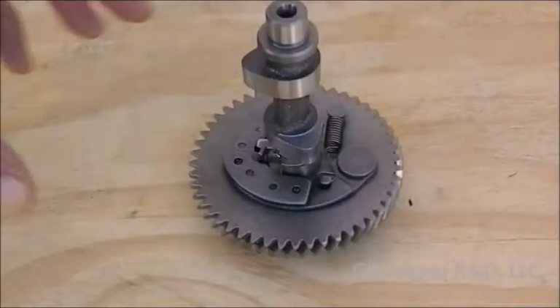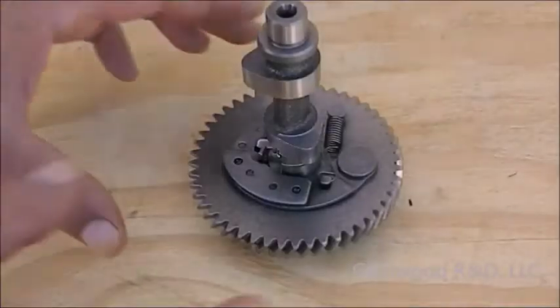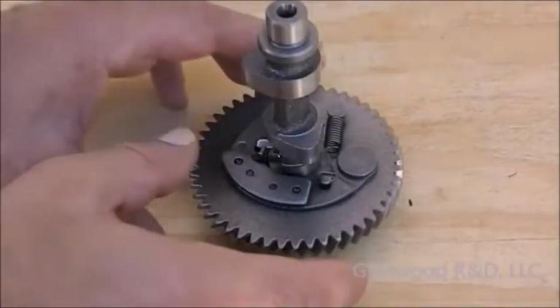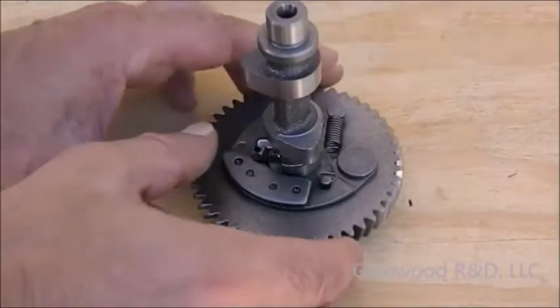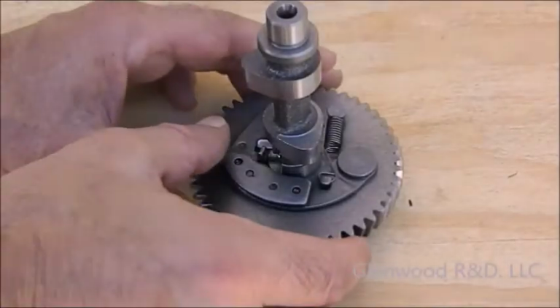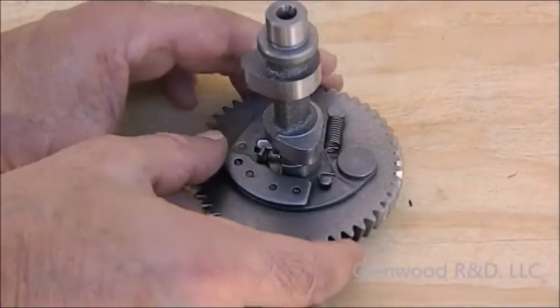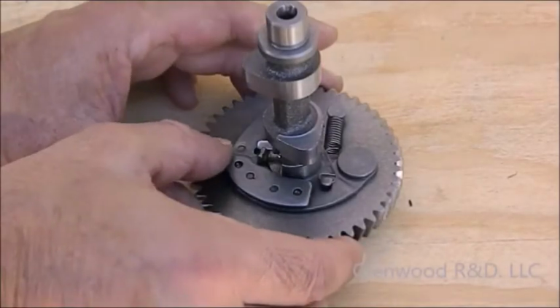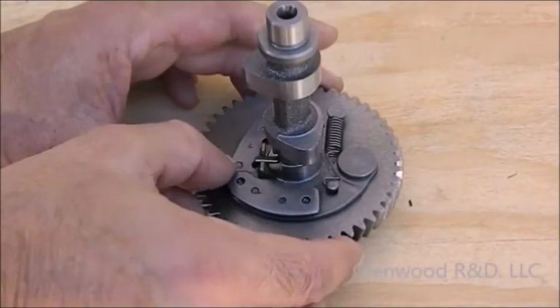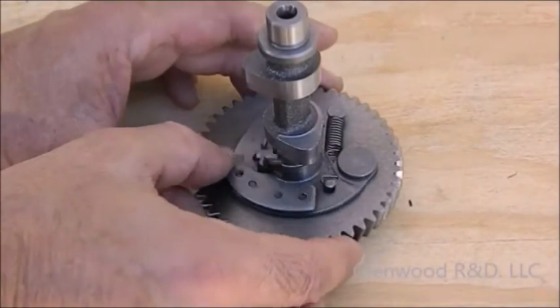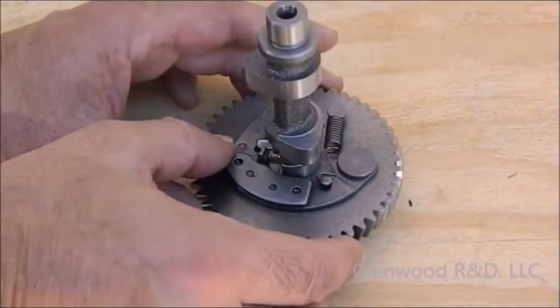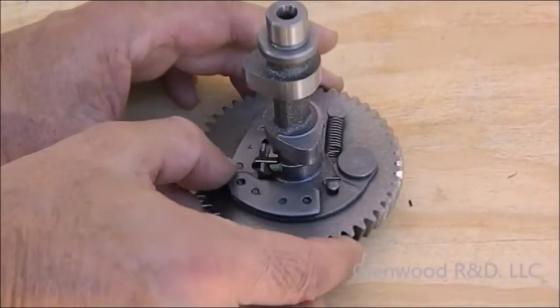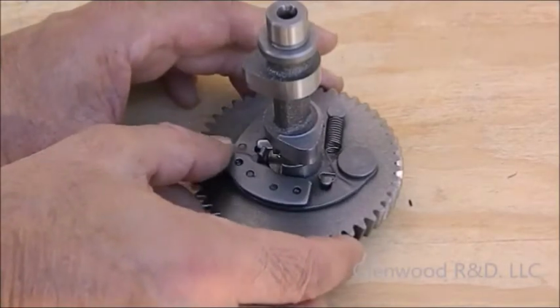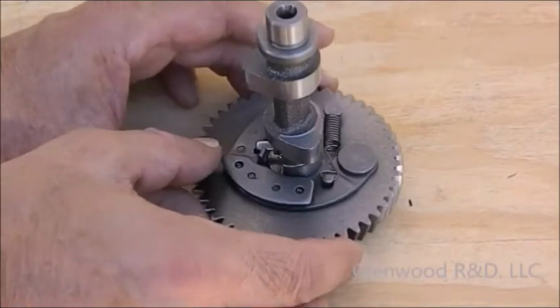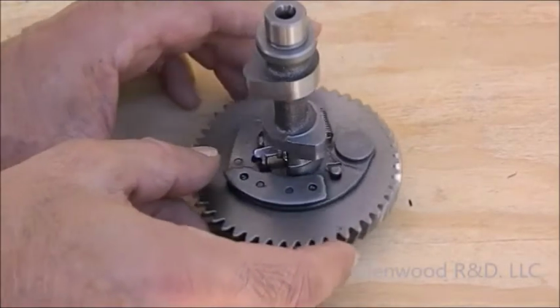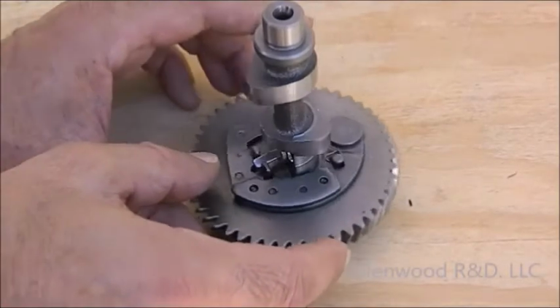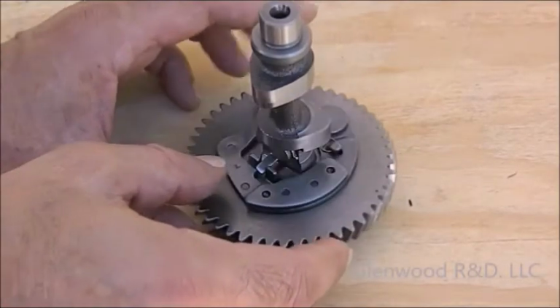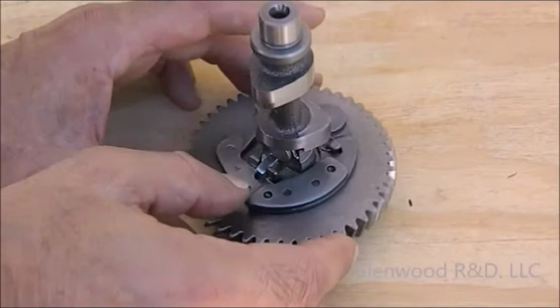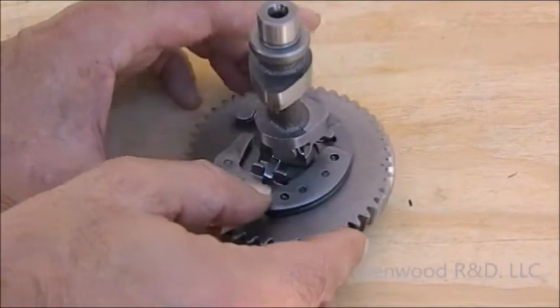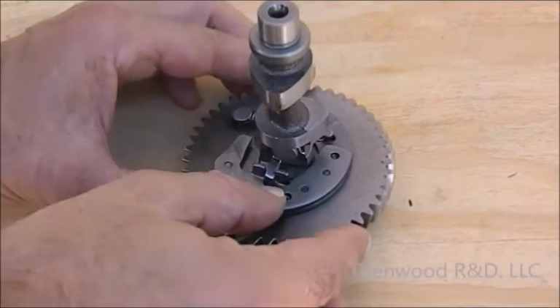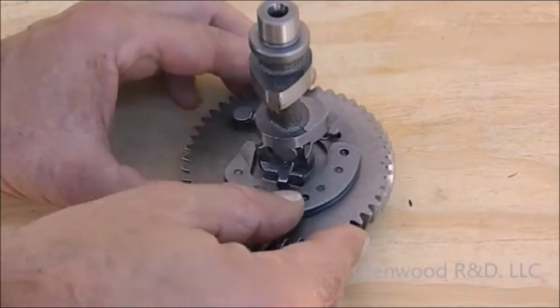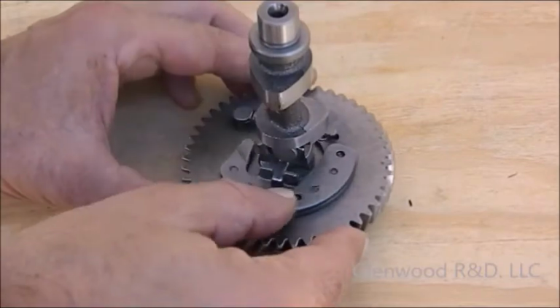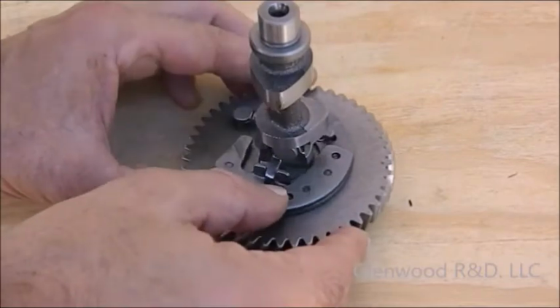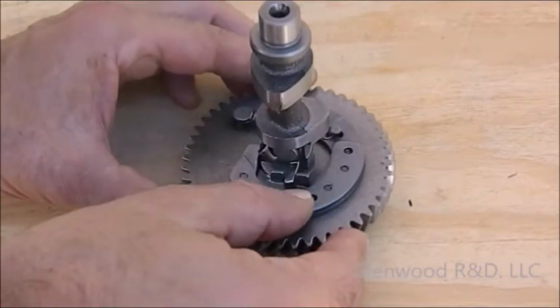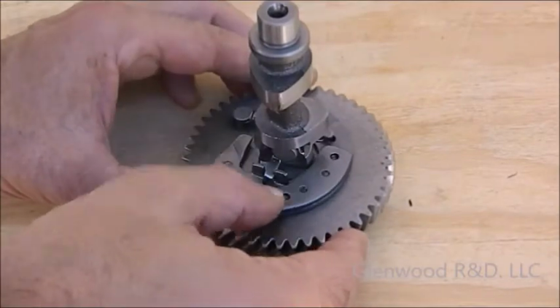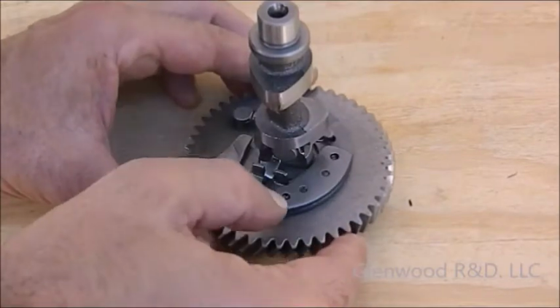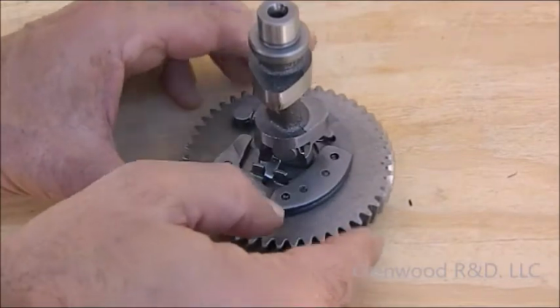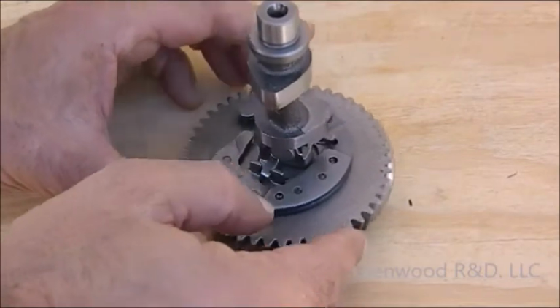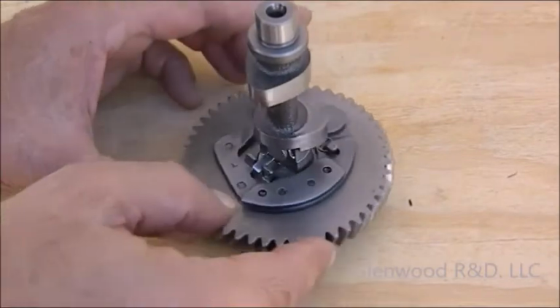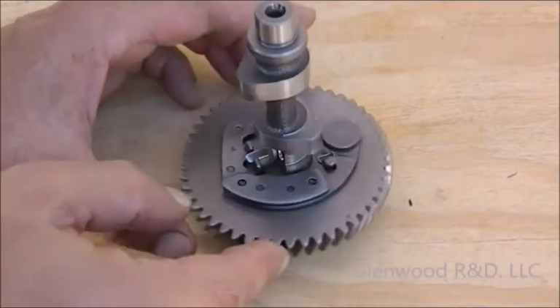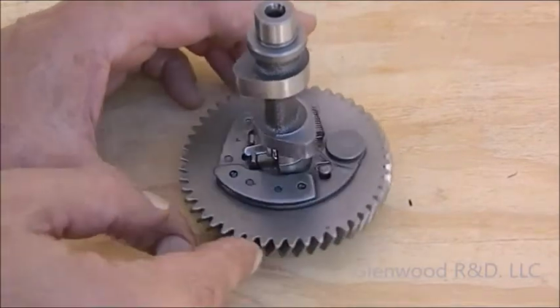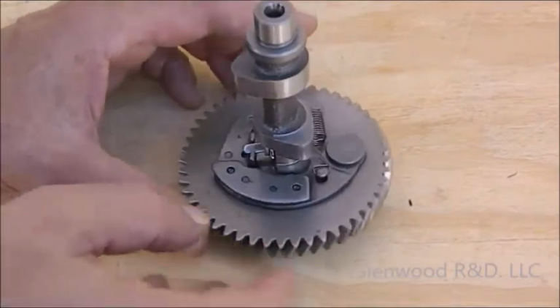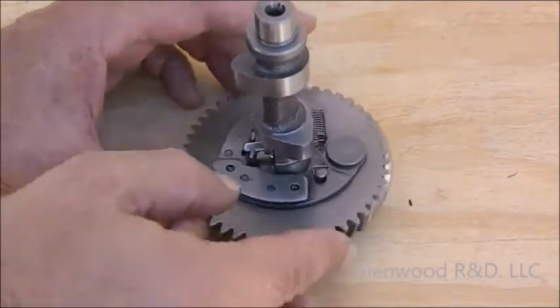This contraption is the low speed compression release that was causing that annoying little bump in the operation of the exhaust valve.